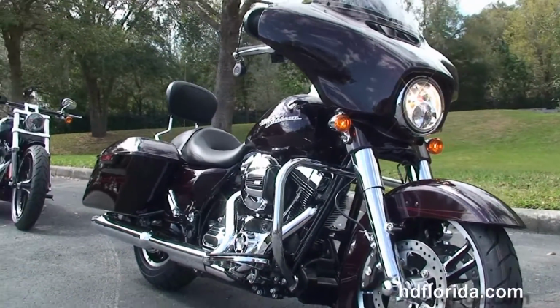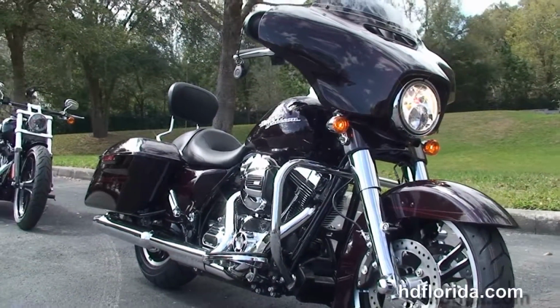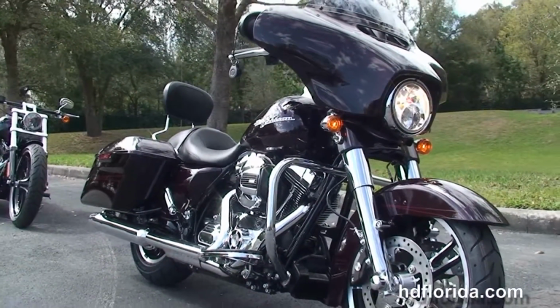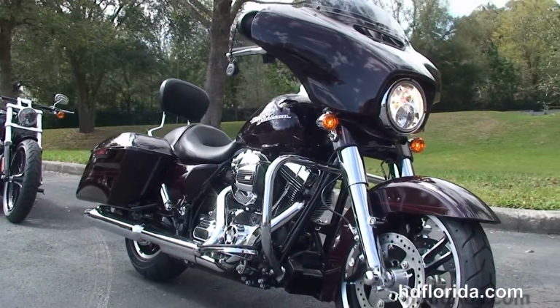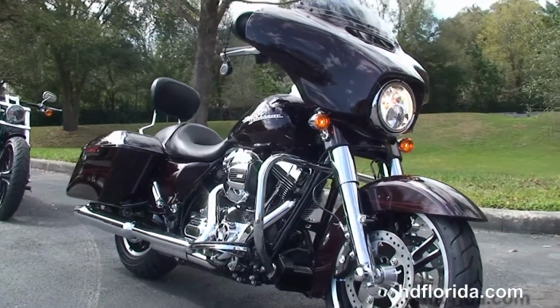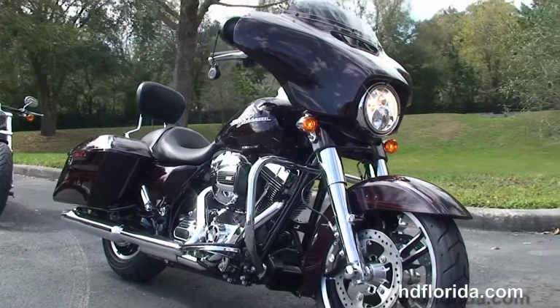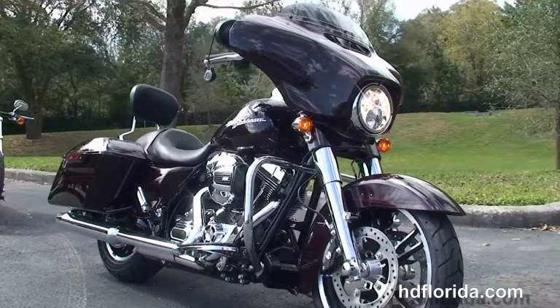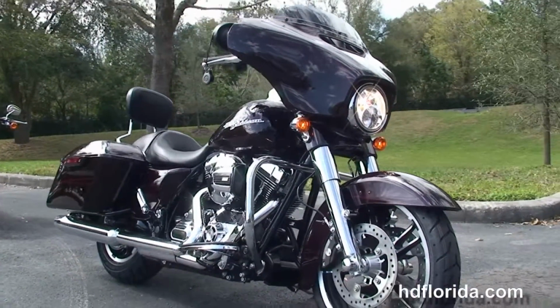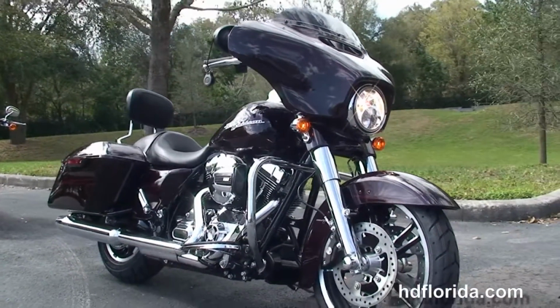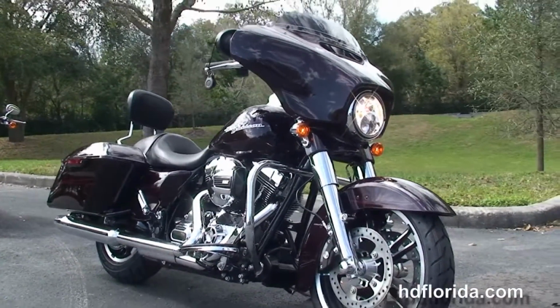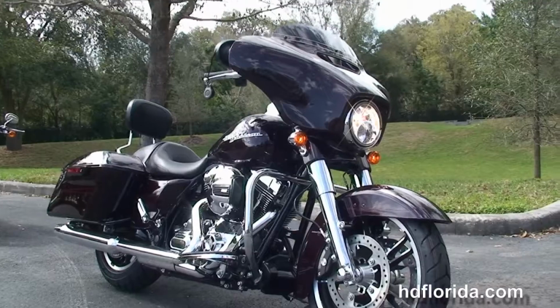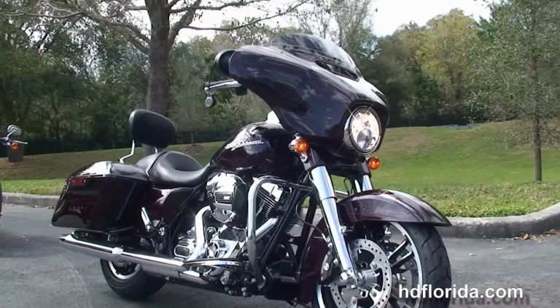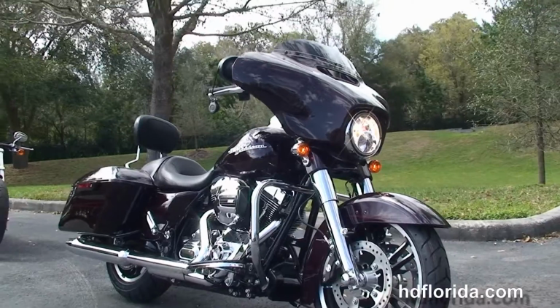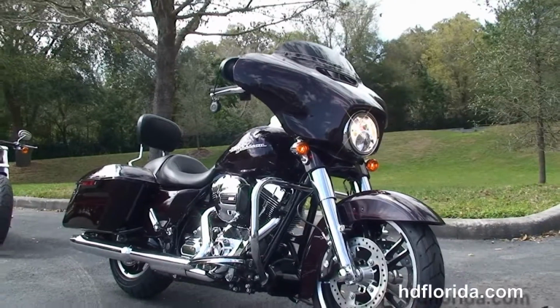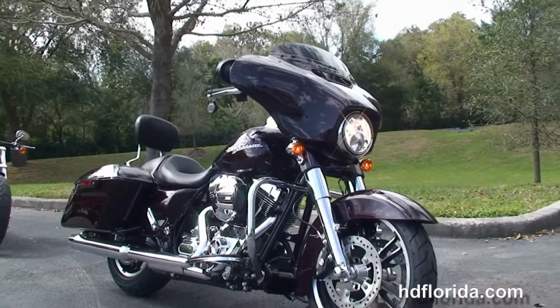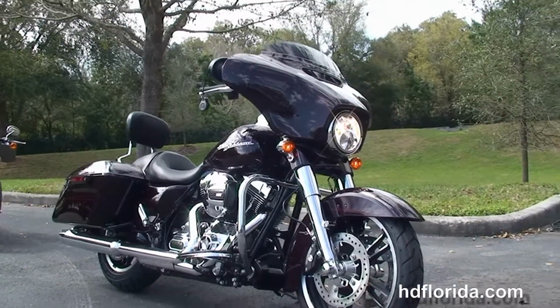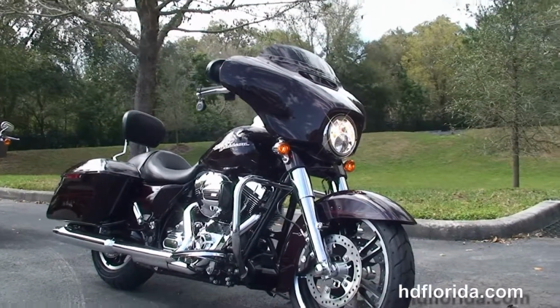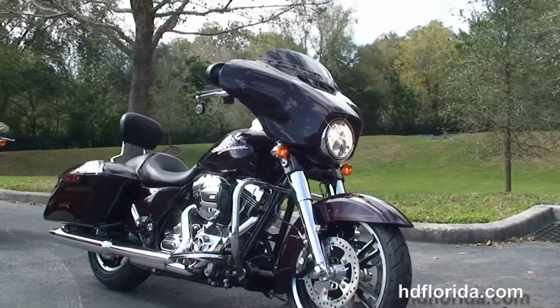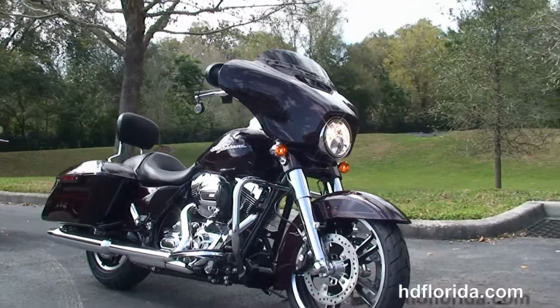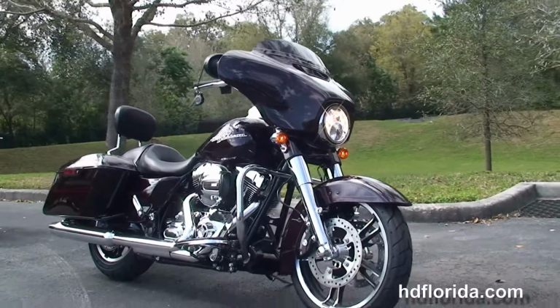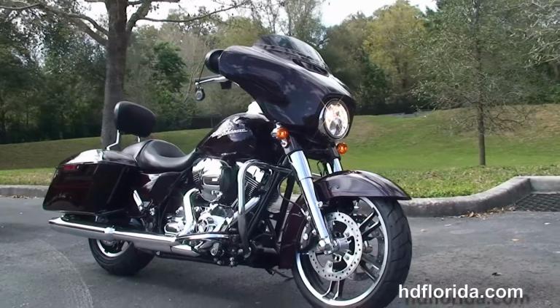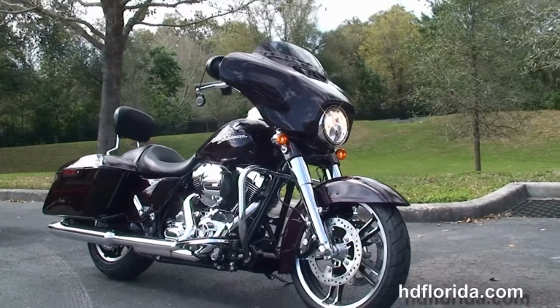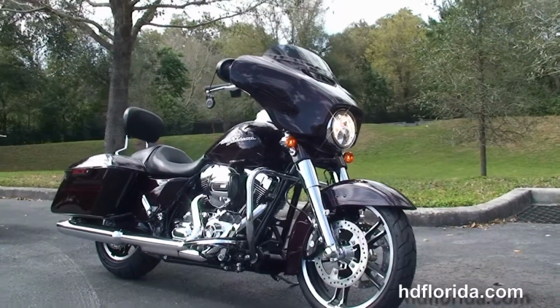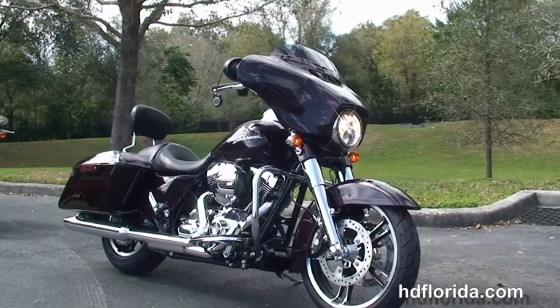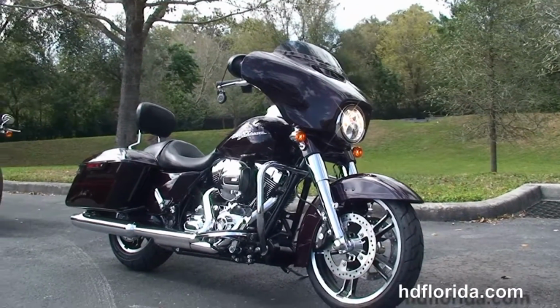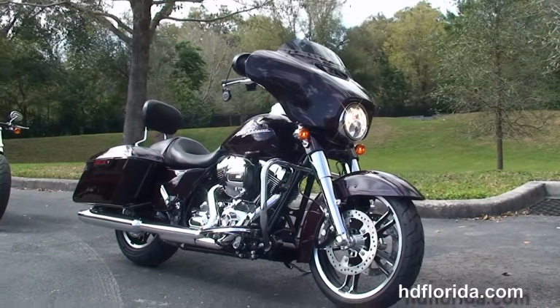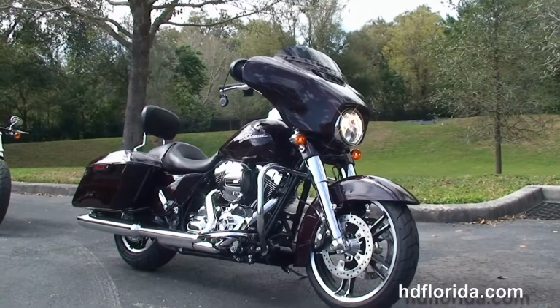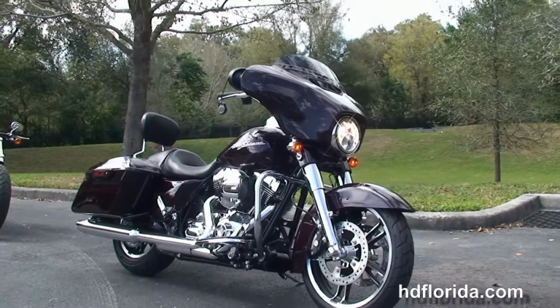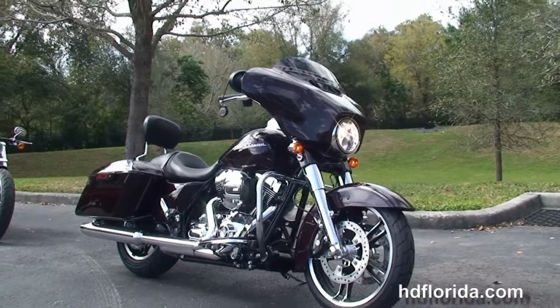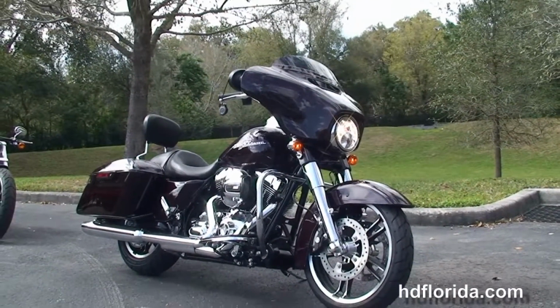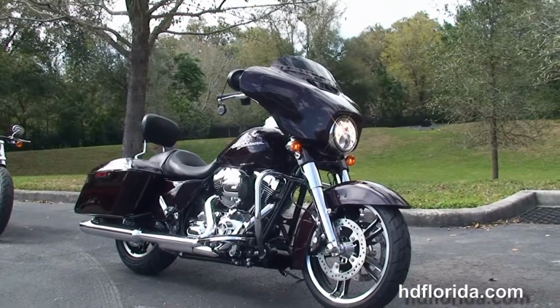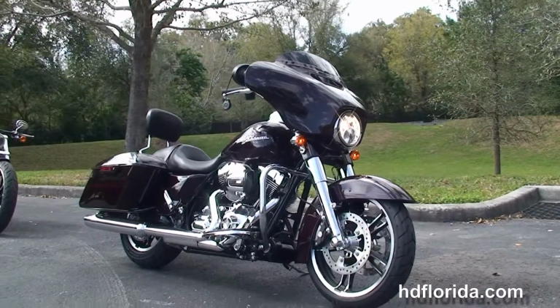Twin LED headlamp out front, slipstream air vent to reduce head buffering for the rider.